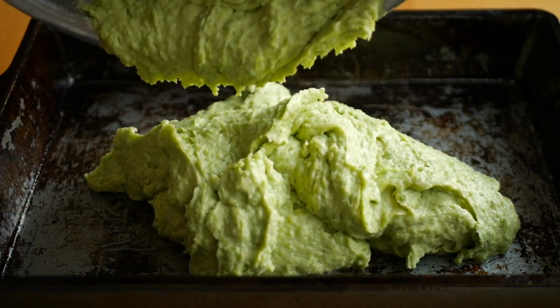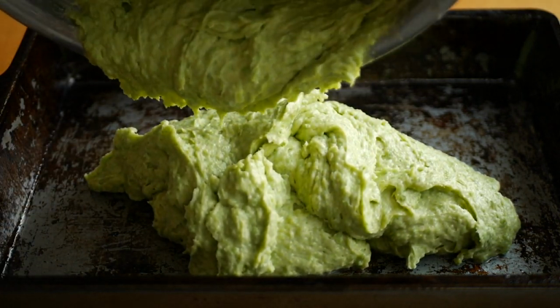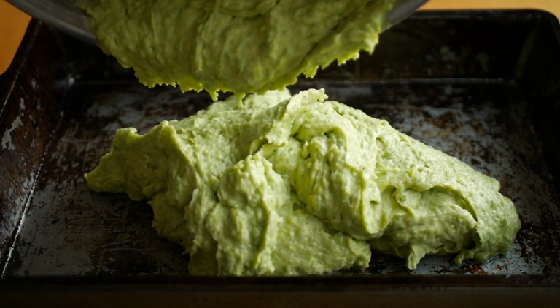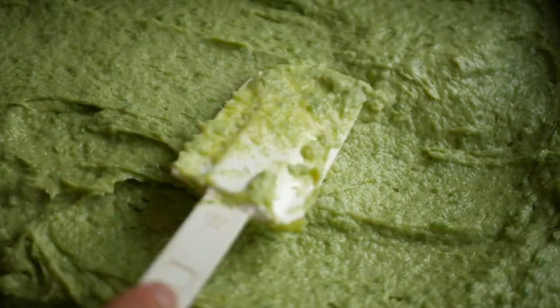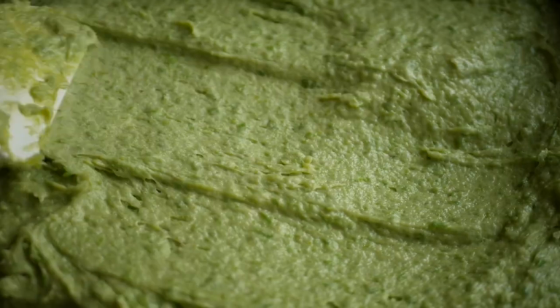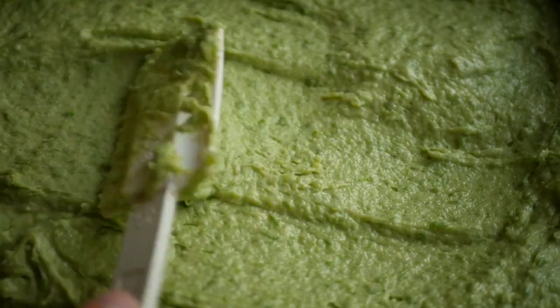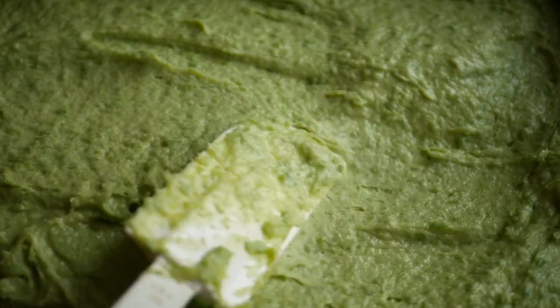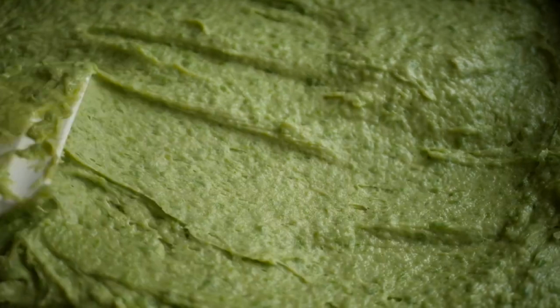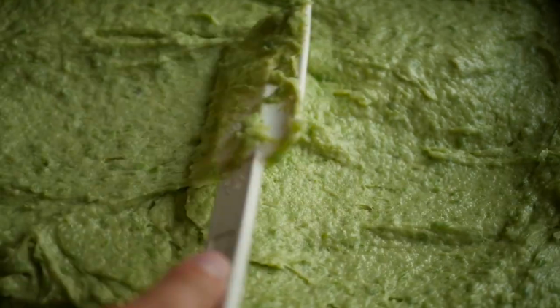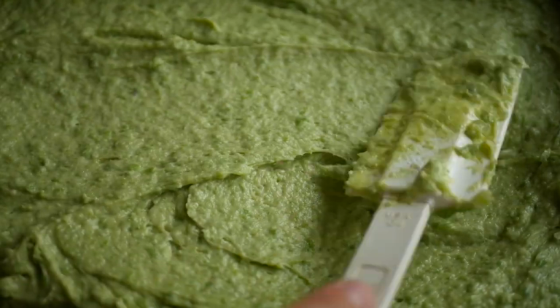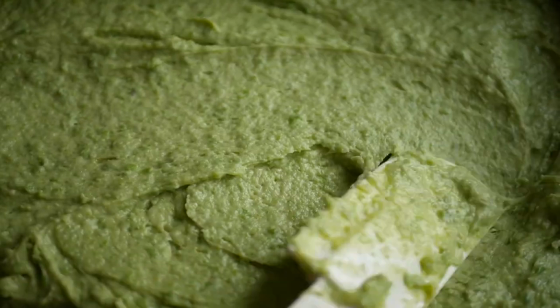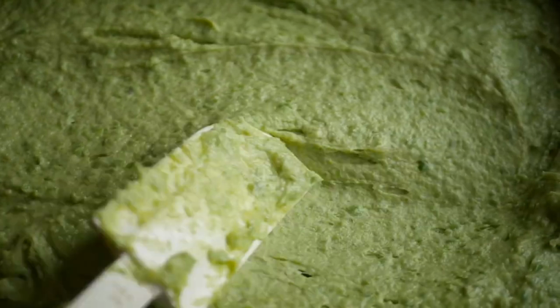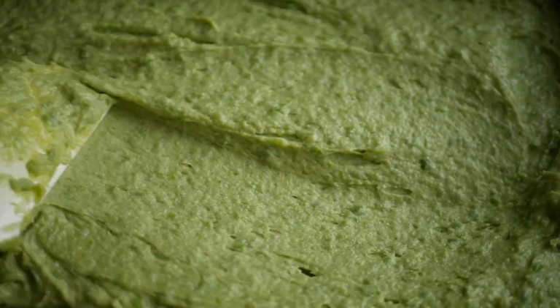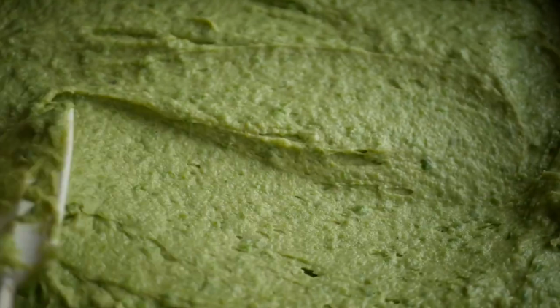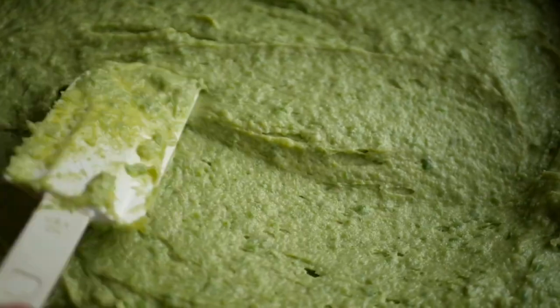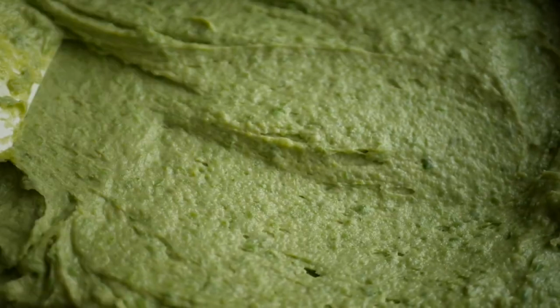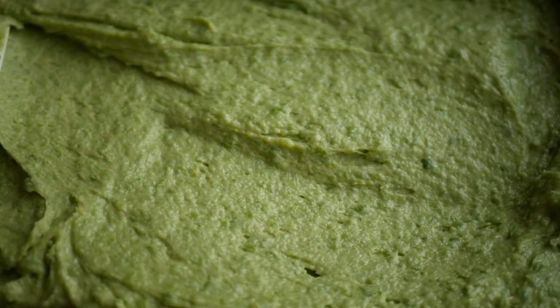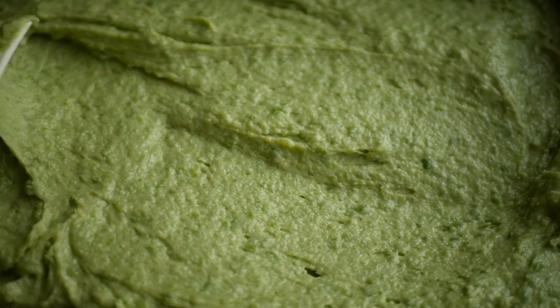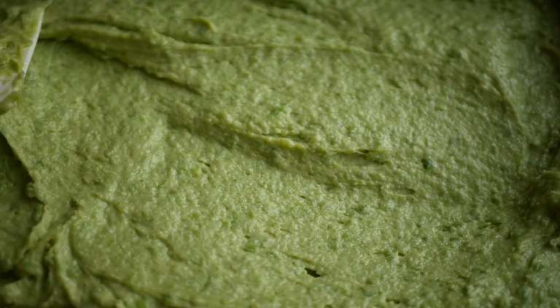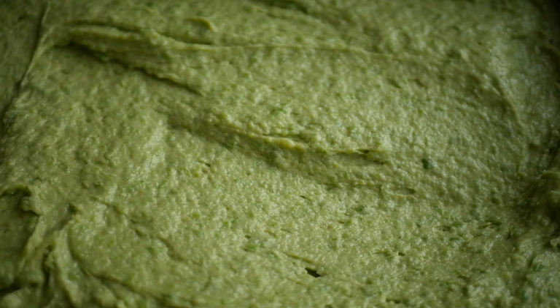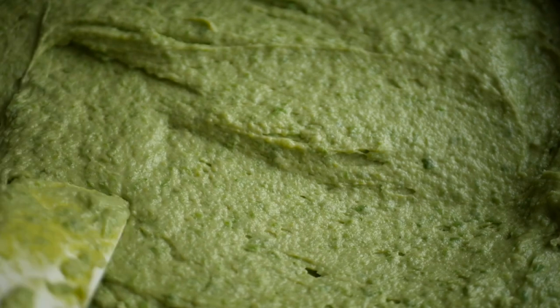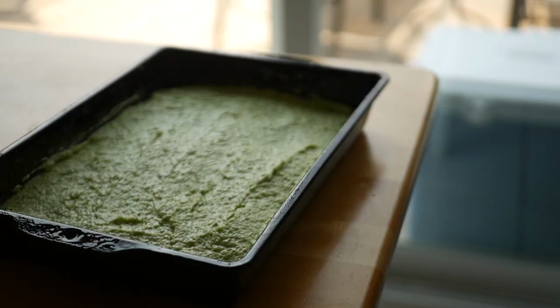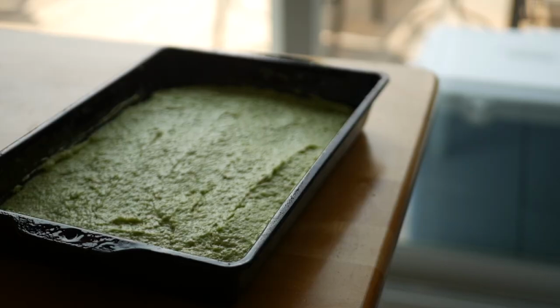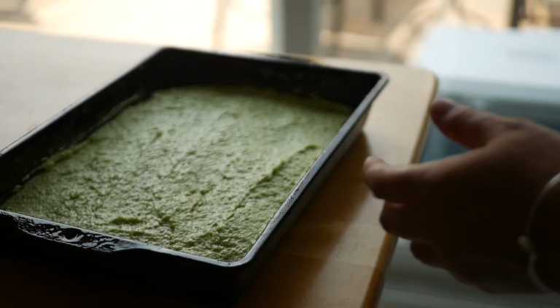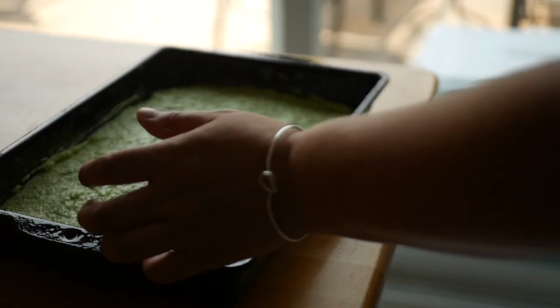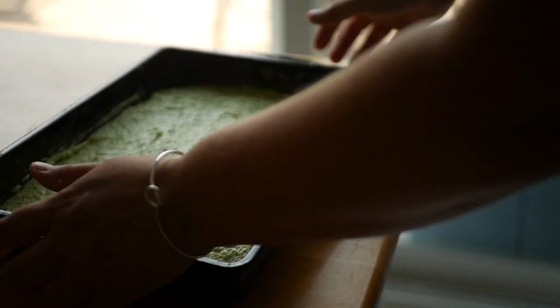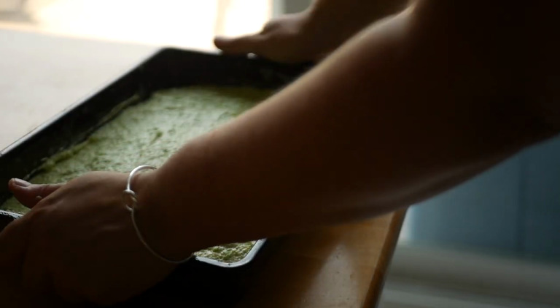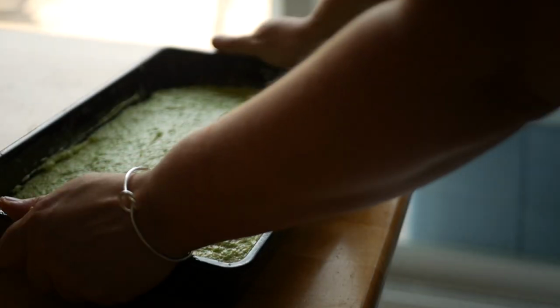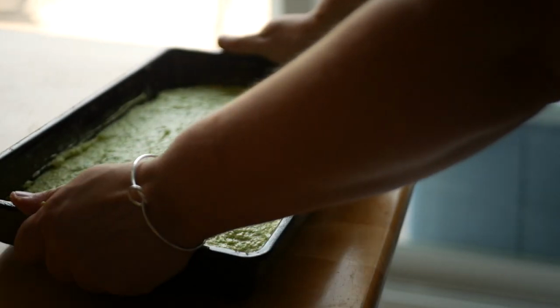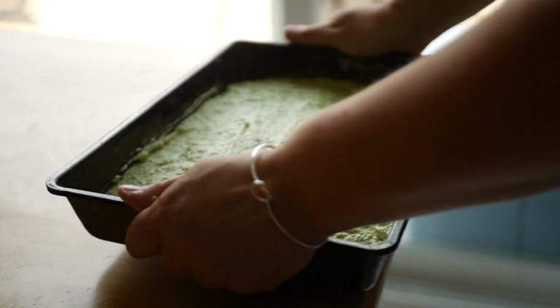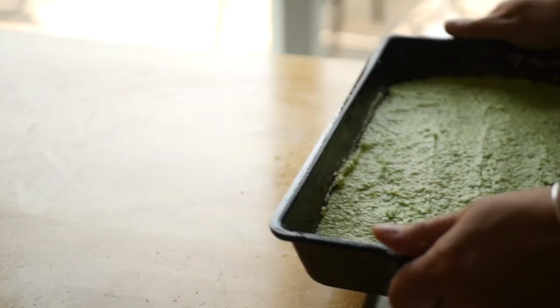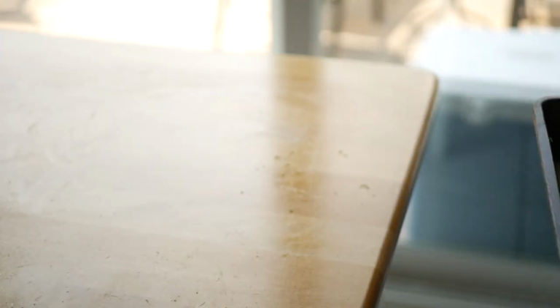While the color isn't quite as vibrant as the microwave sponge and it takes a little longer, the flavor is much better.